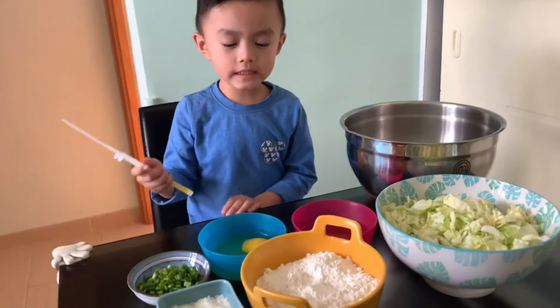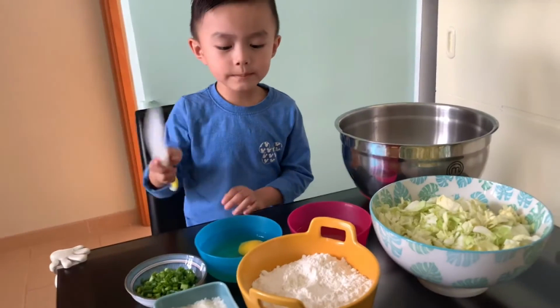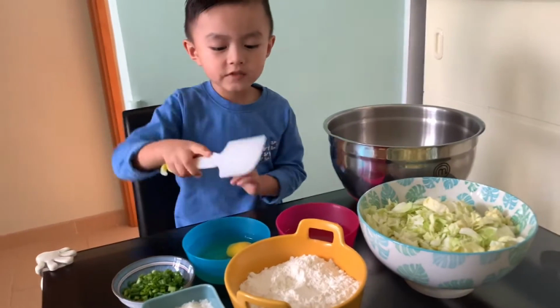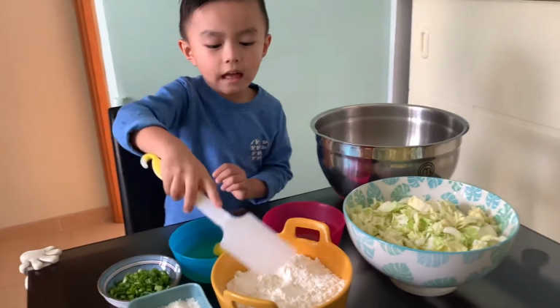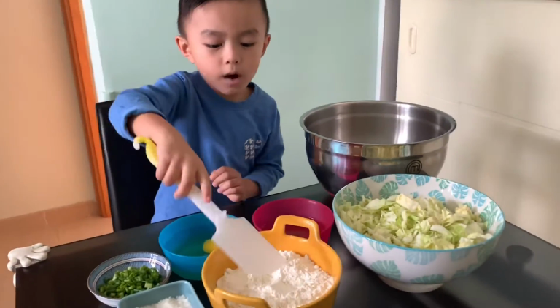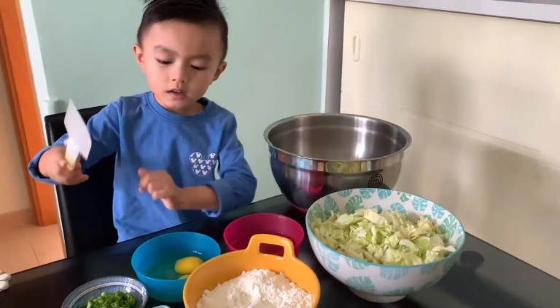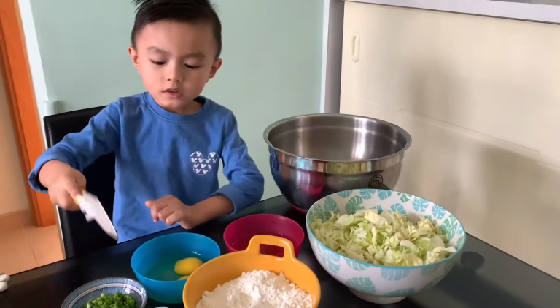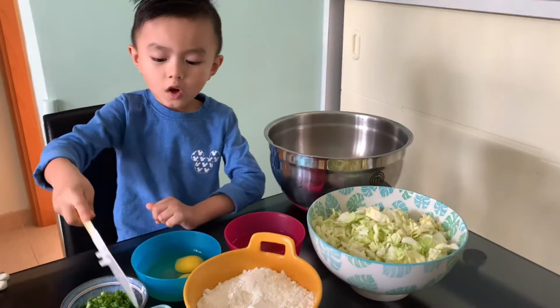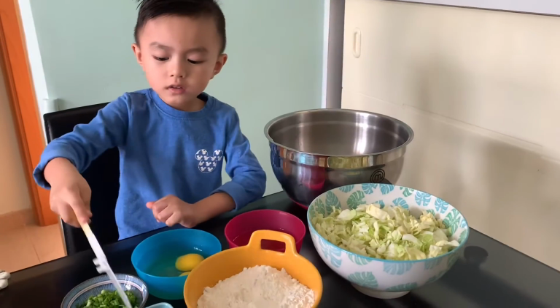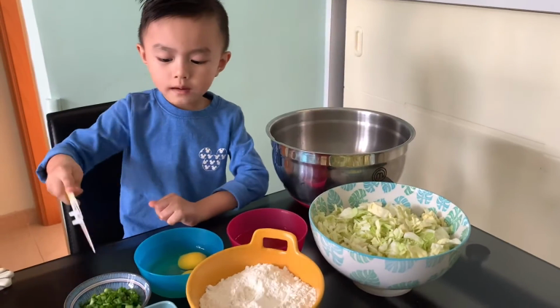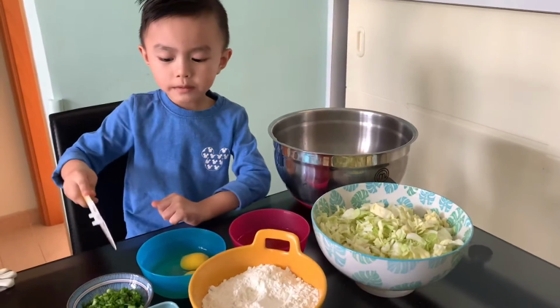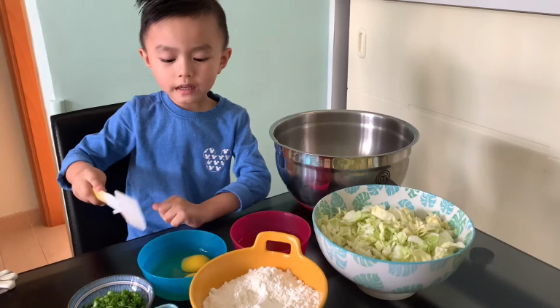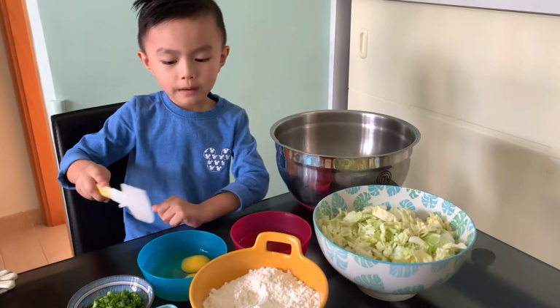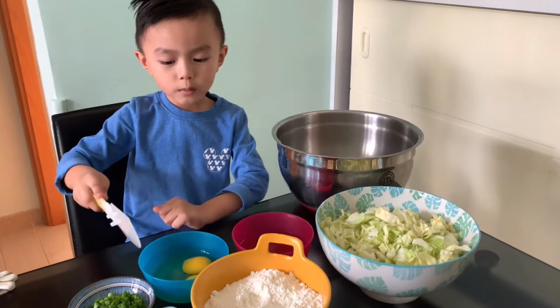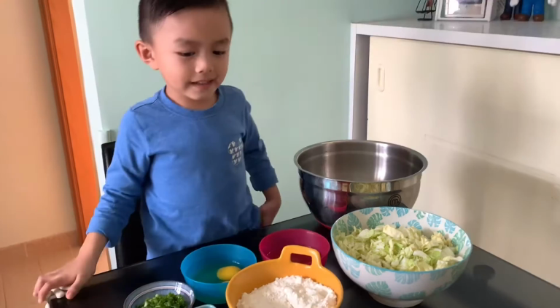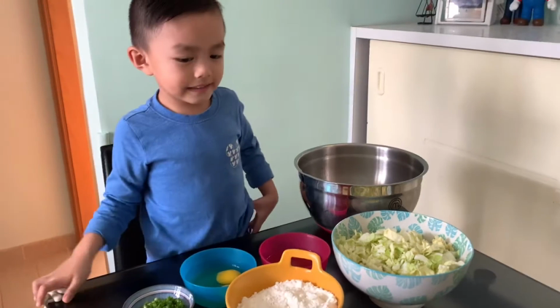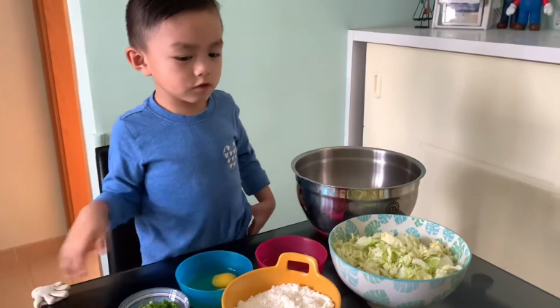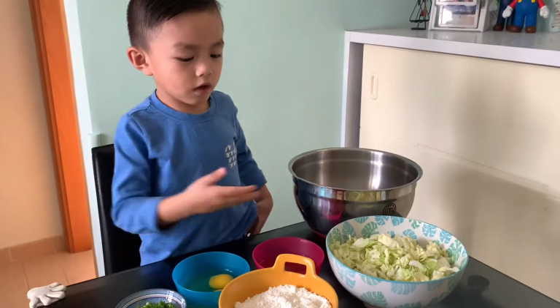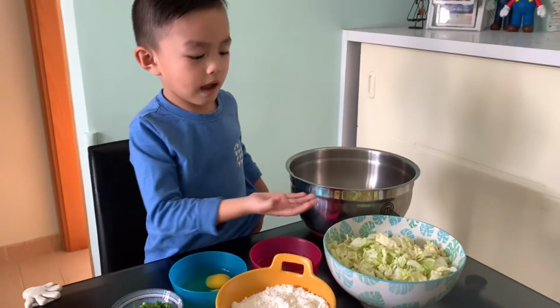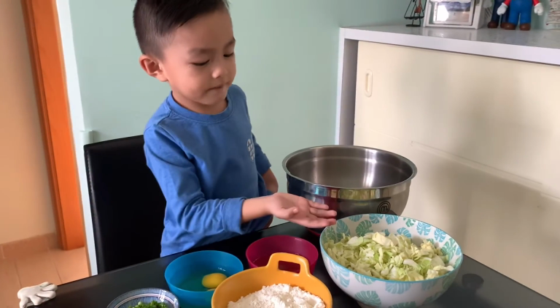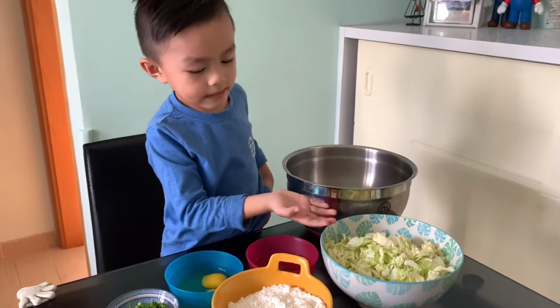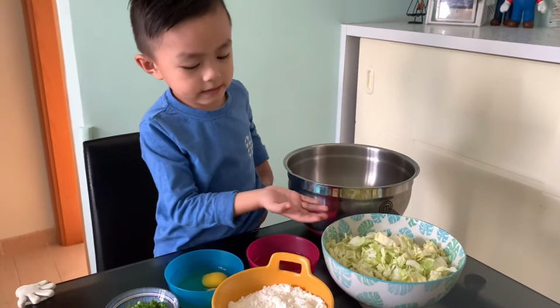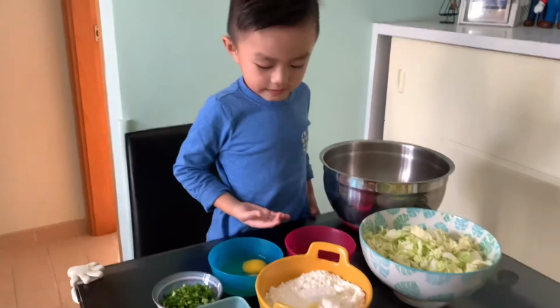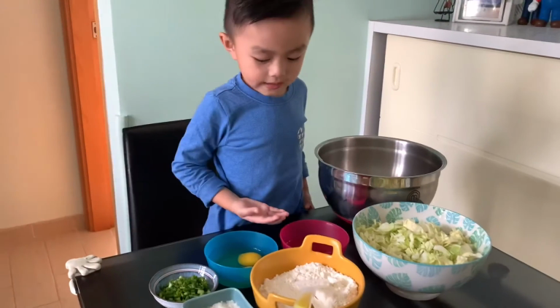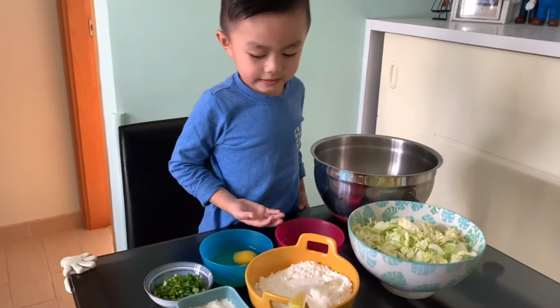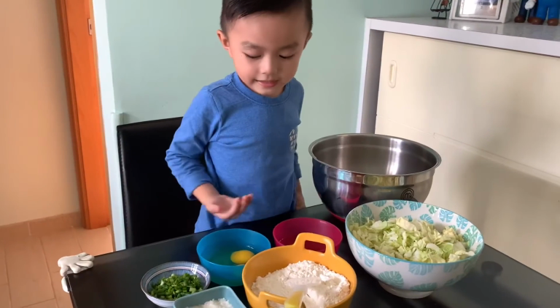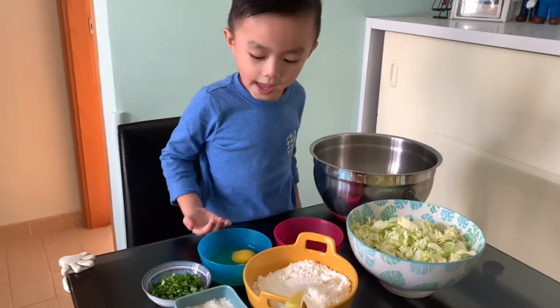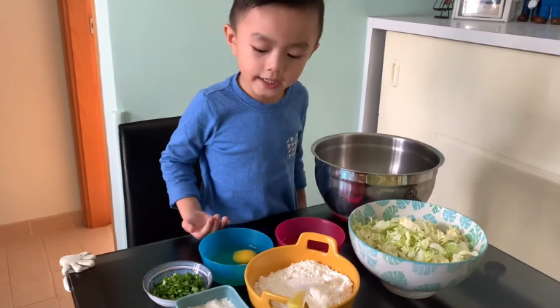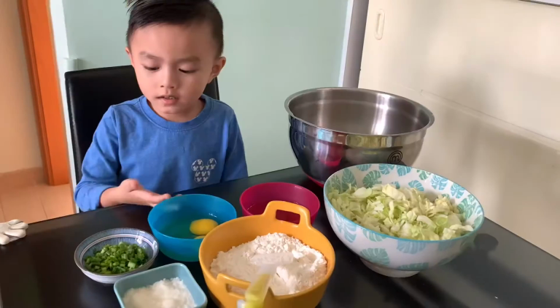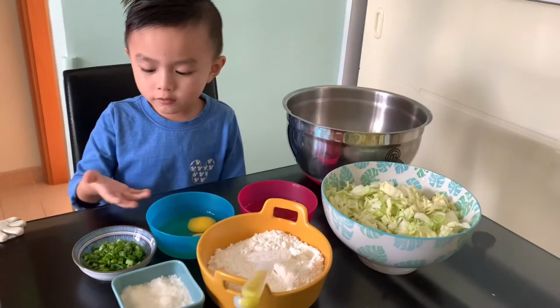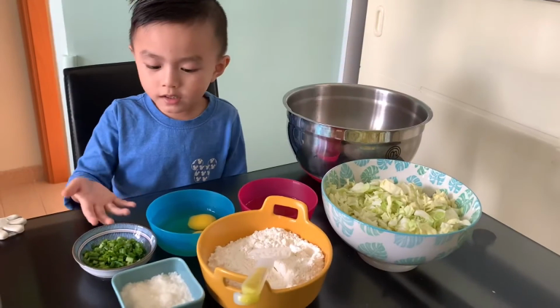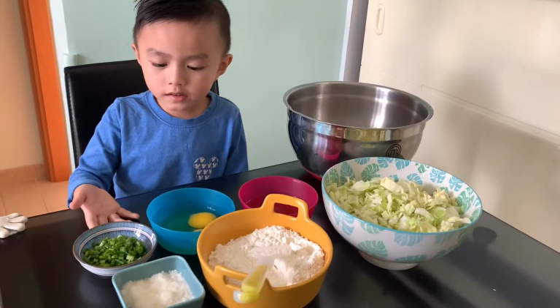First we need flour, salt, and baking powder. Here's all the cabbage, dashi, egg, and green onion.